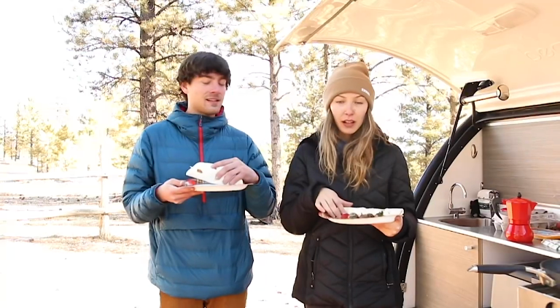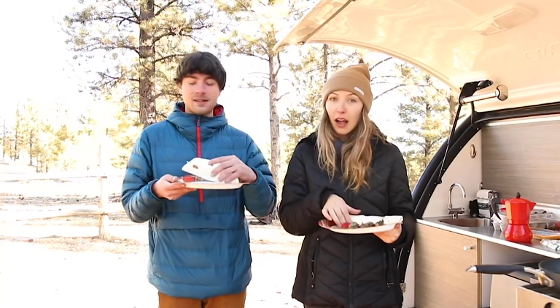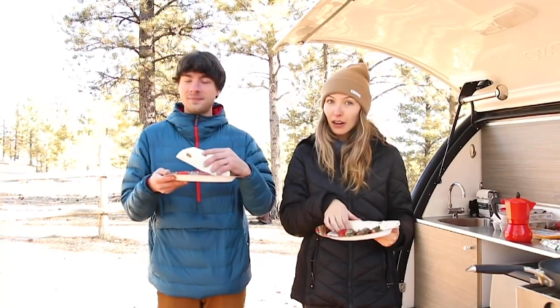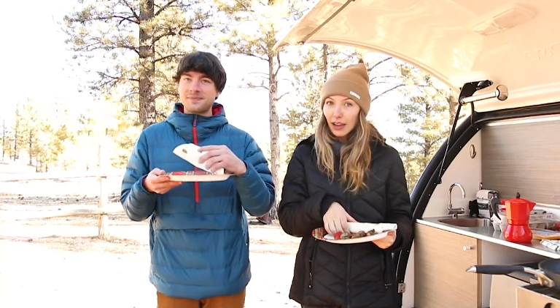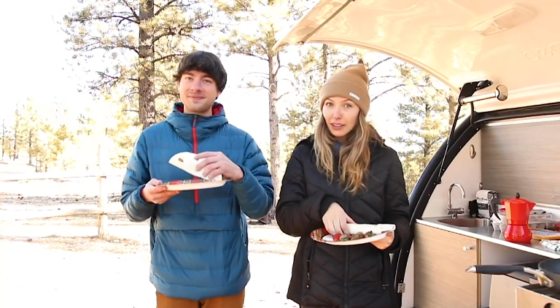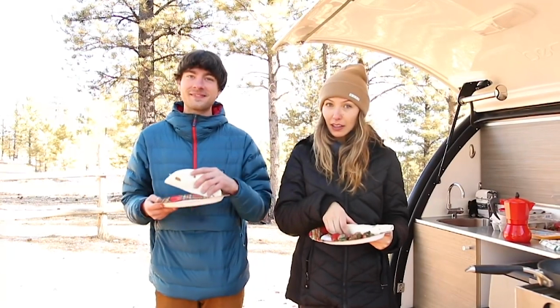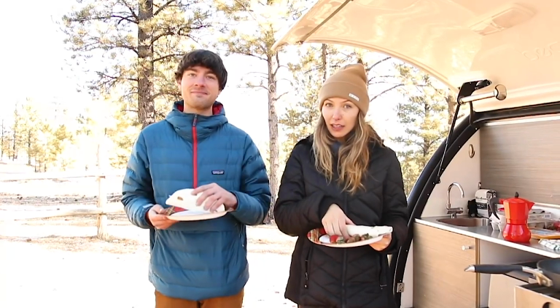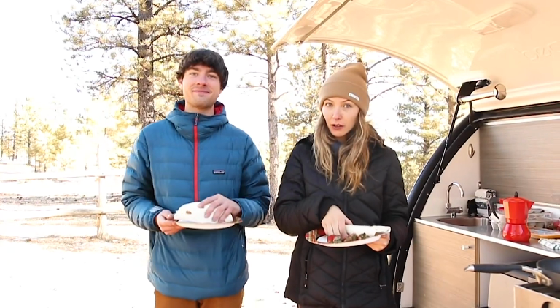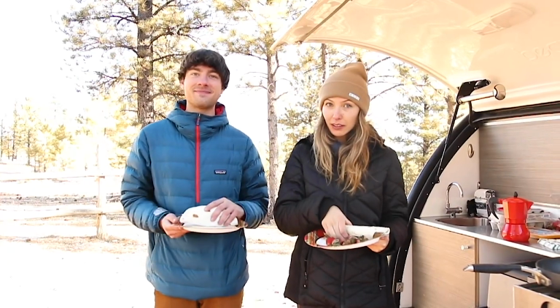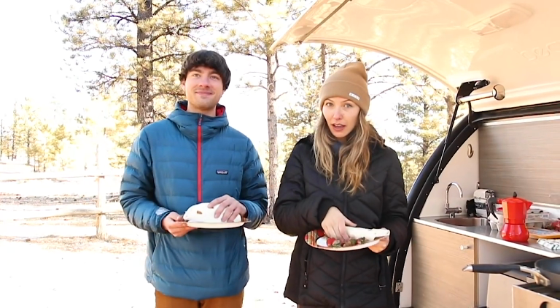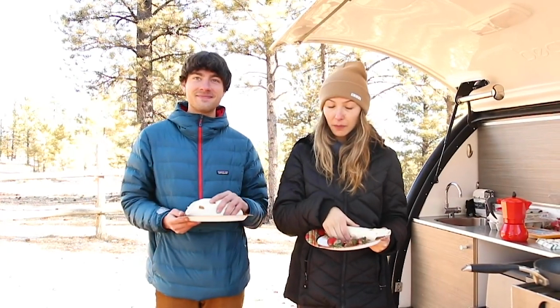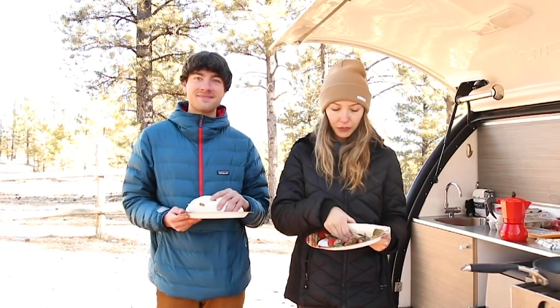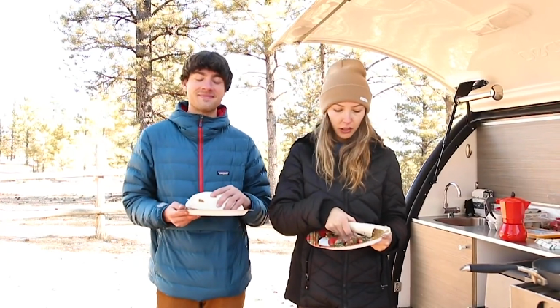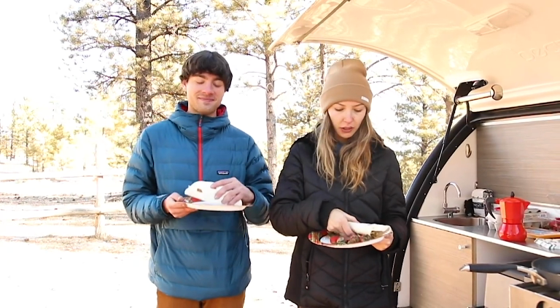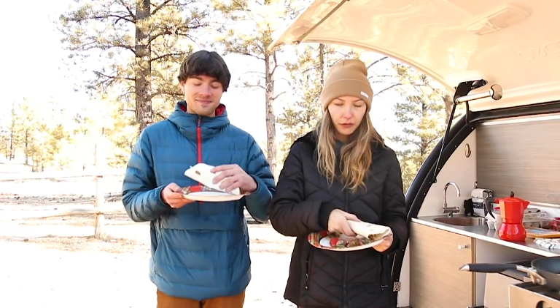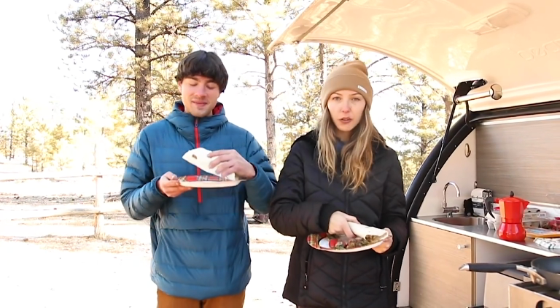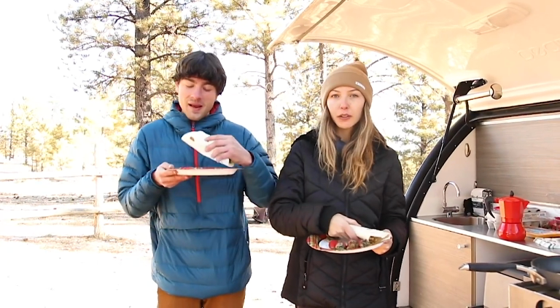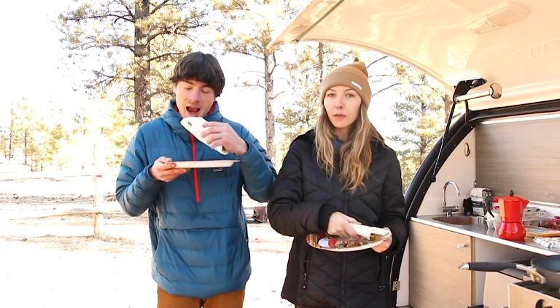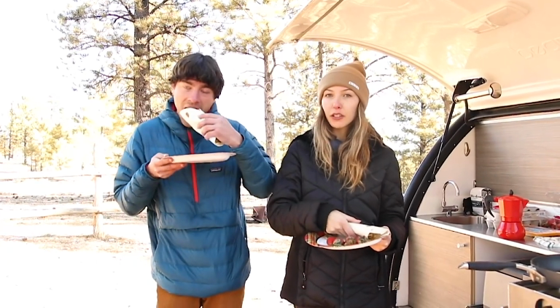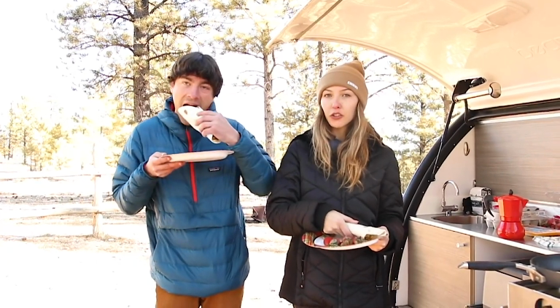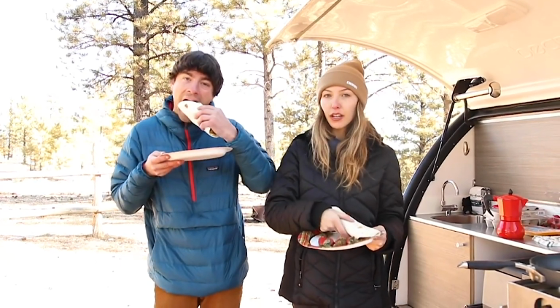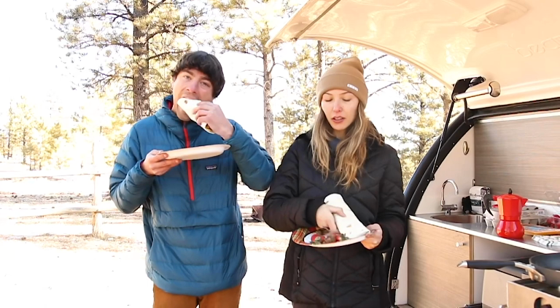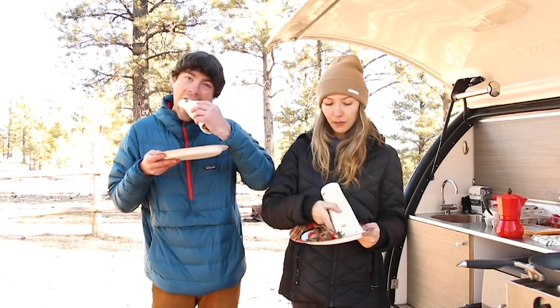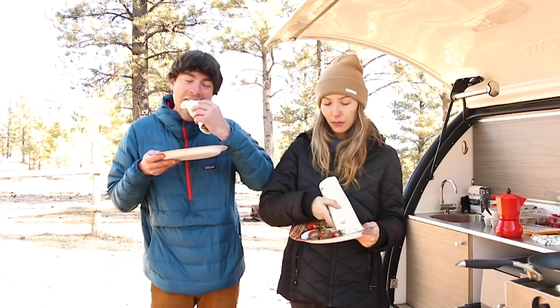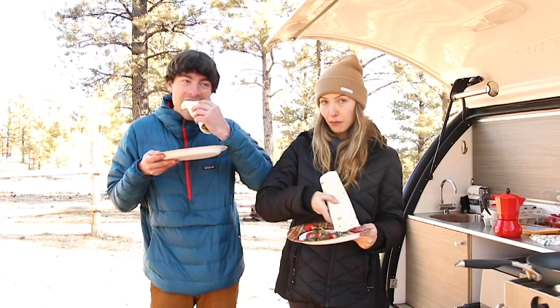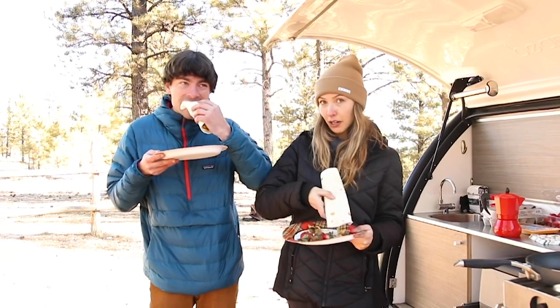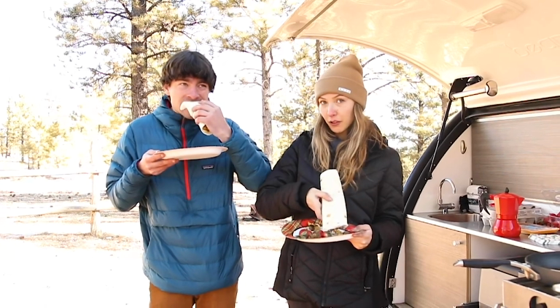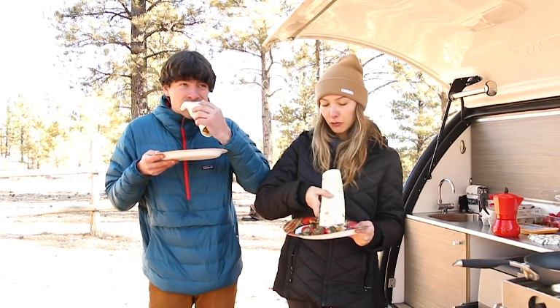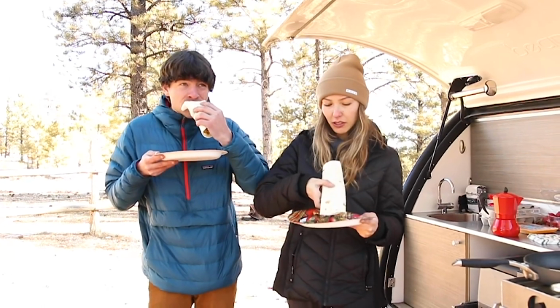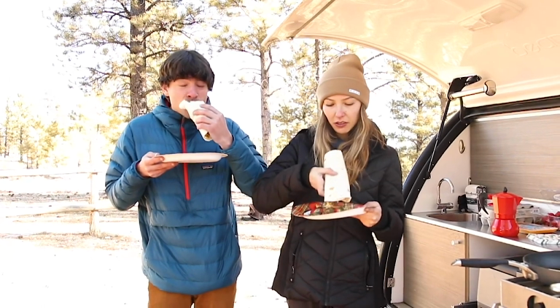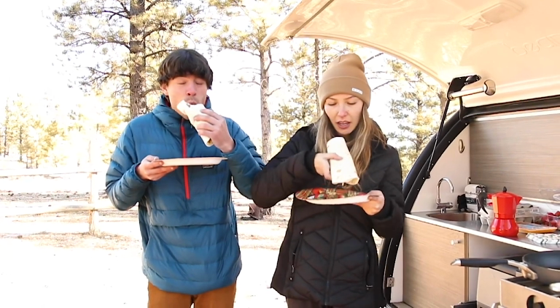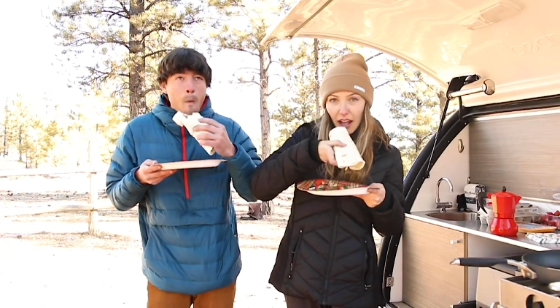All right, and that's how it's done — cooking food with the Bean Trailer, breakfast burrito style.